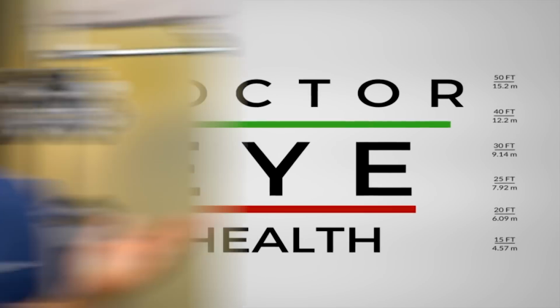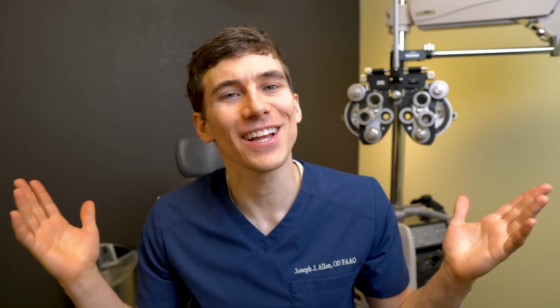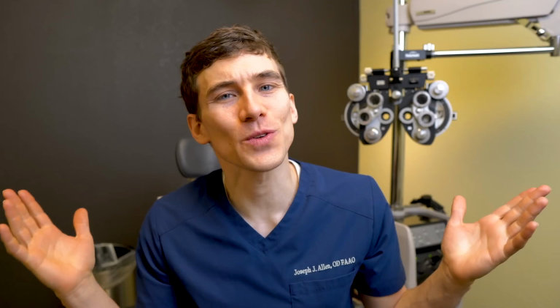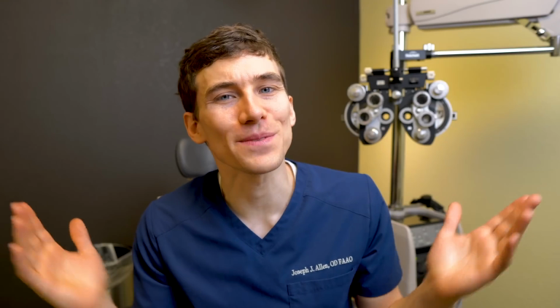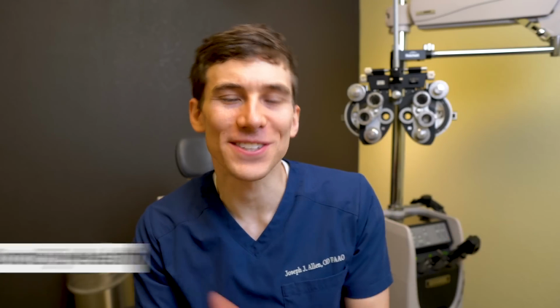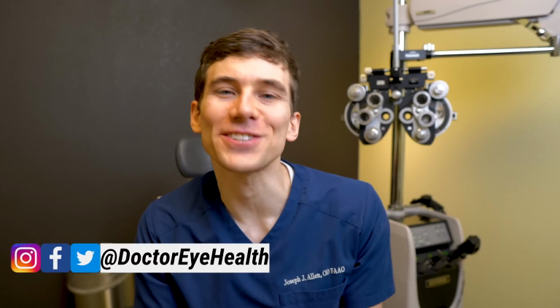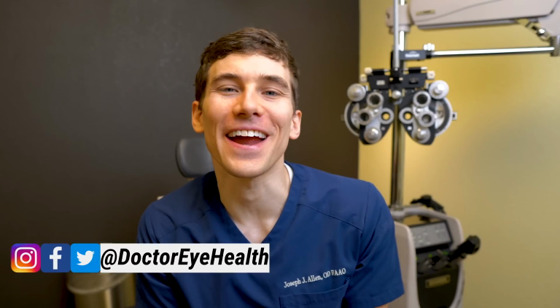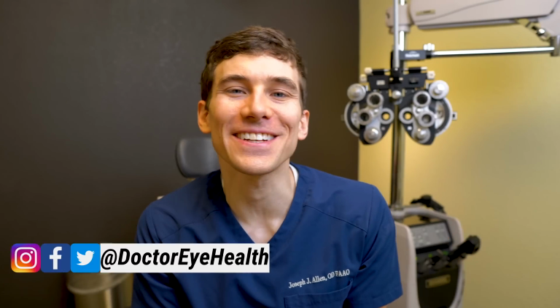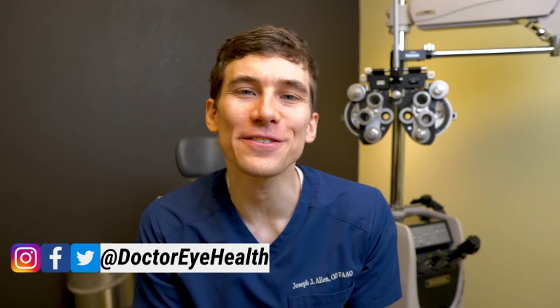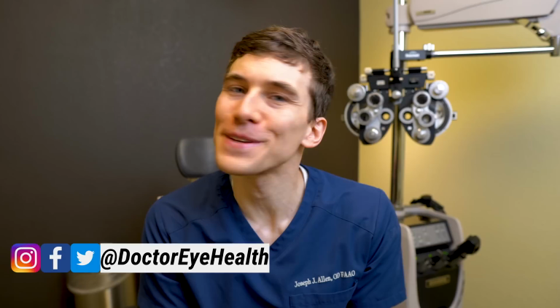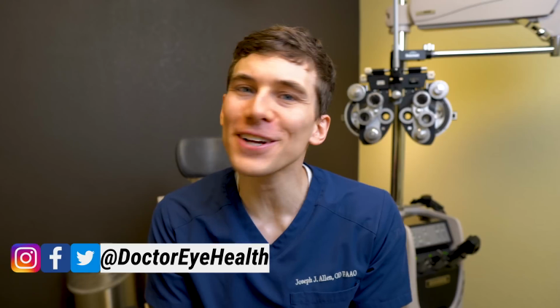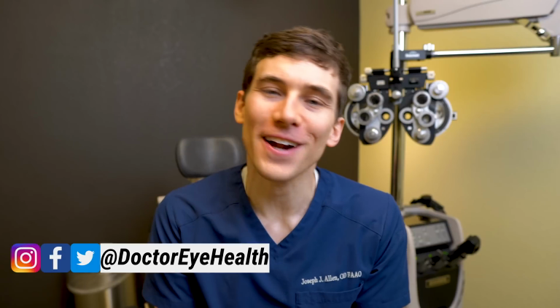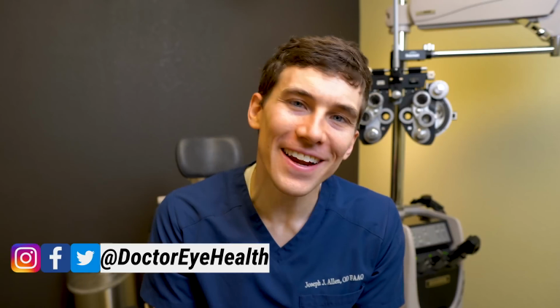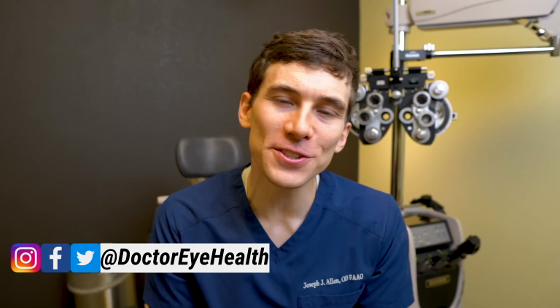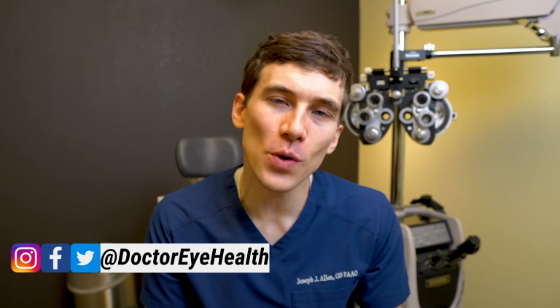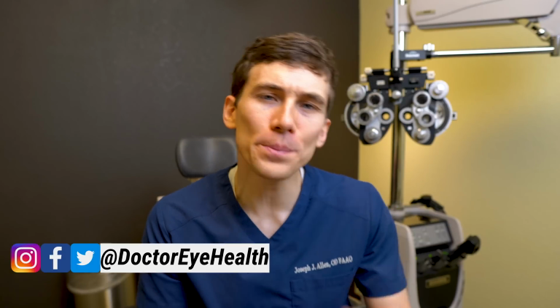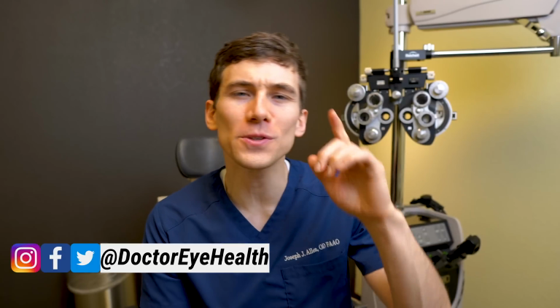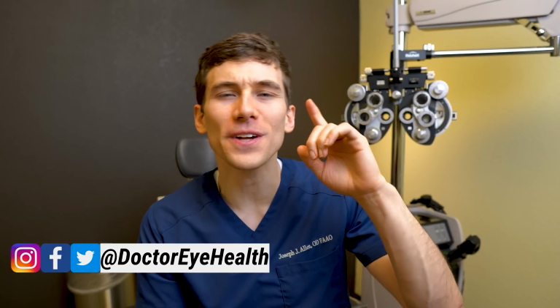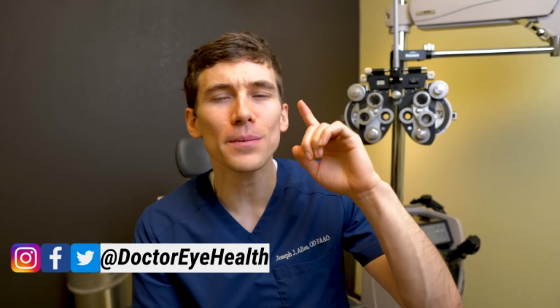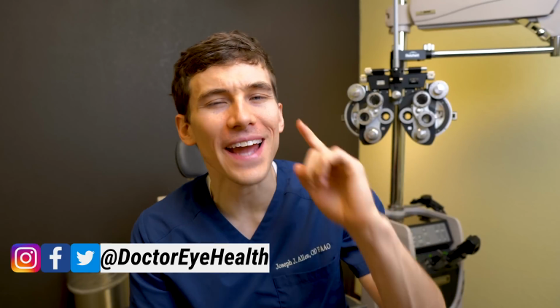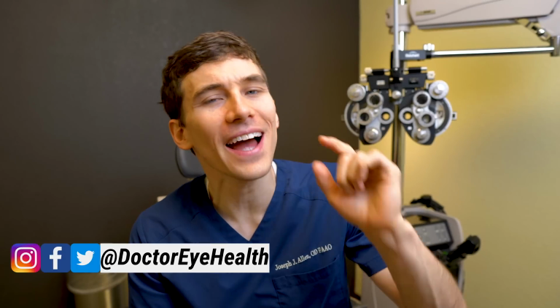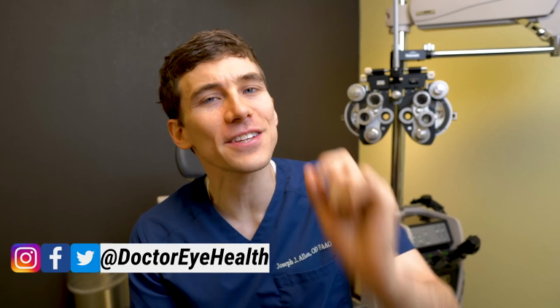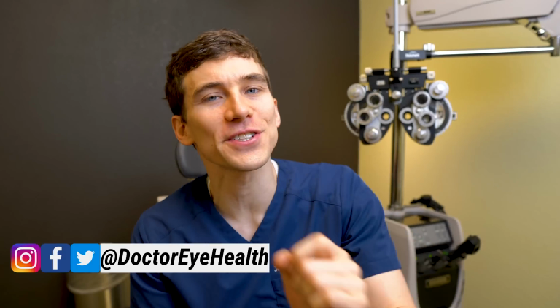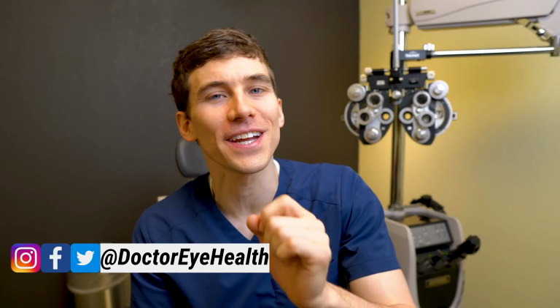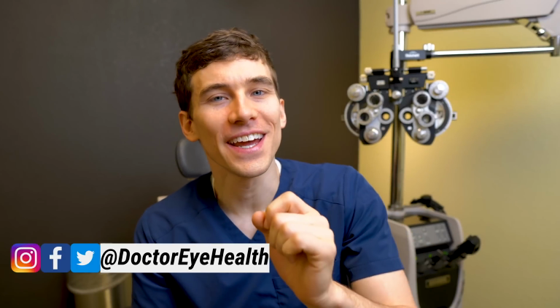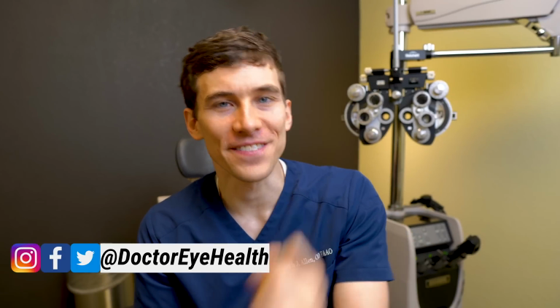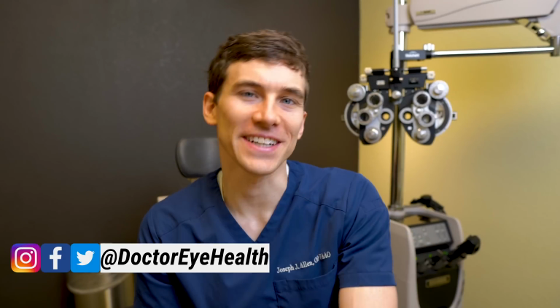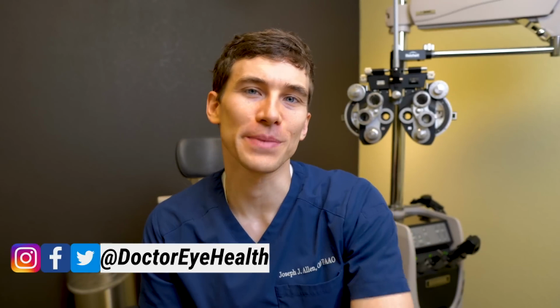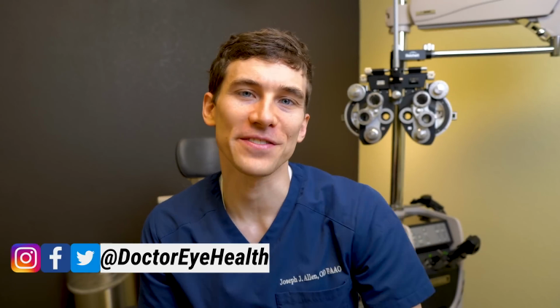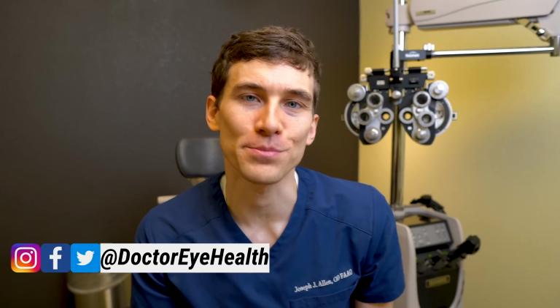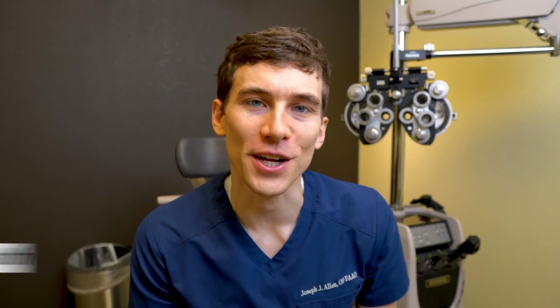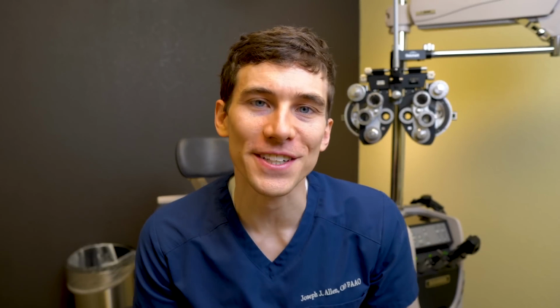Hello and welcome, this is Dr. Allen here from the Dr. Eye Health Show, helping you learn all about the eyes, vision, and finding the best vision products.